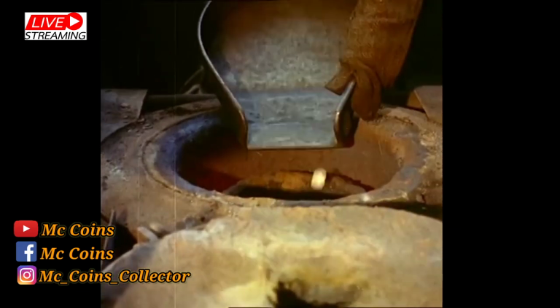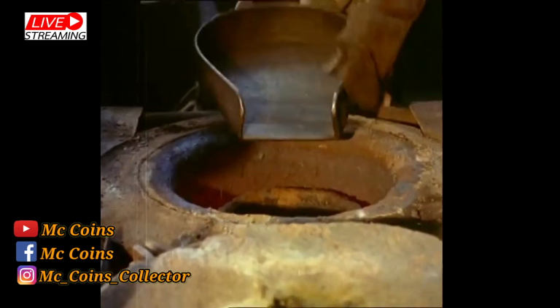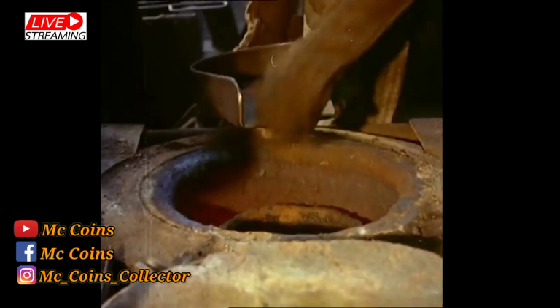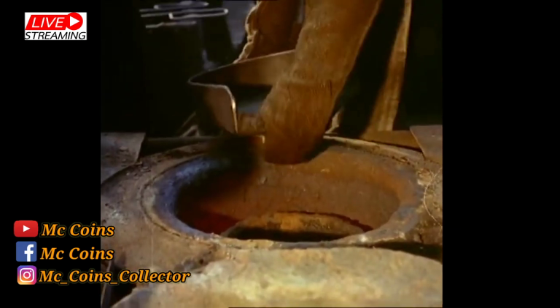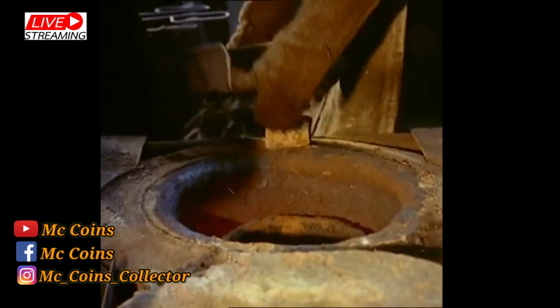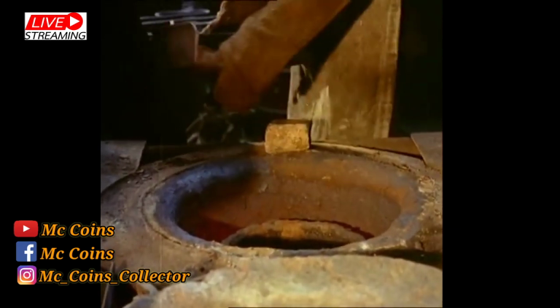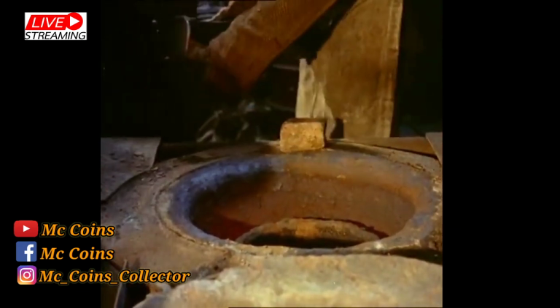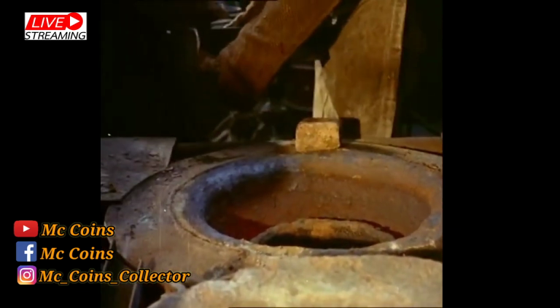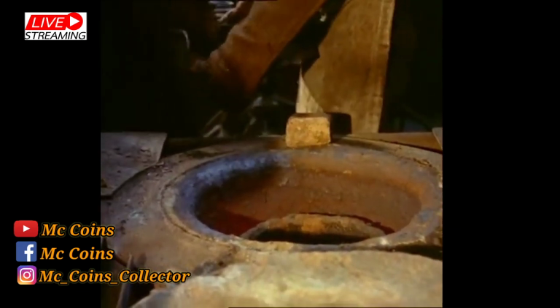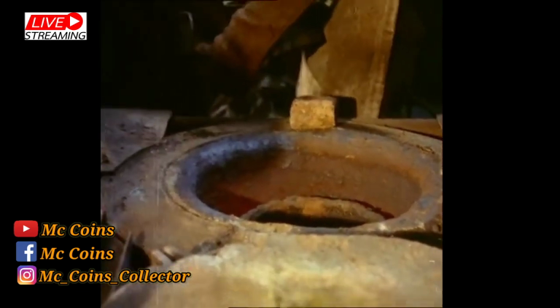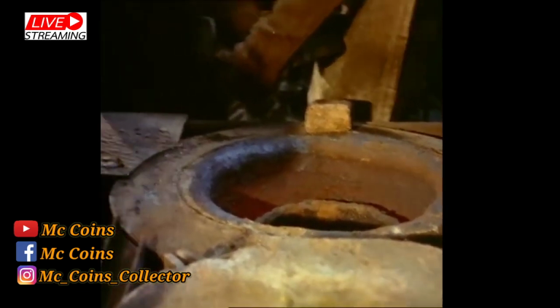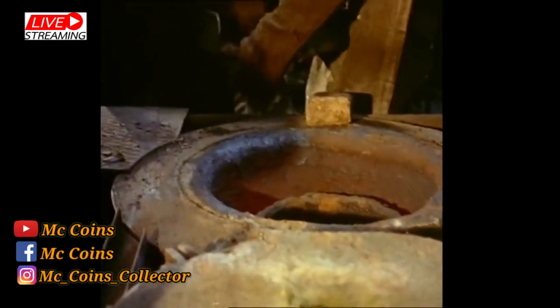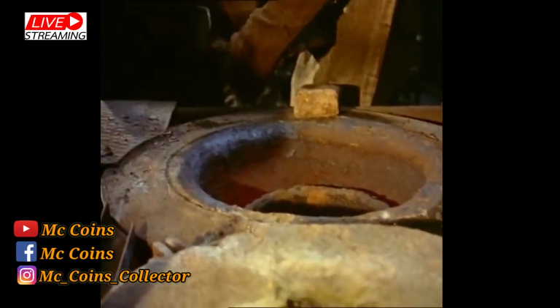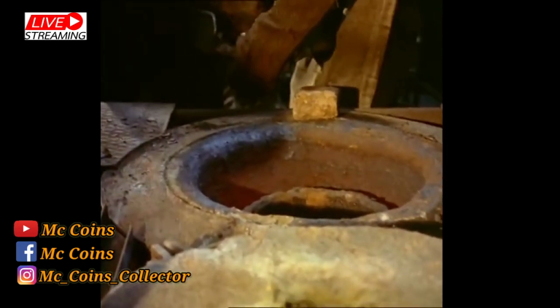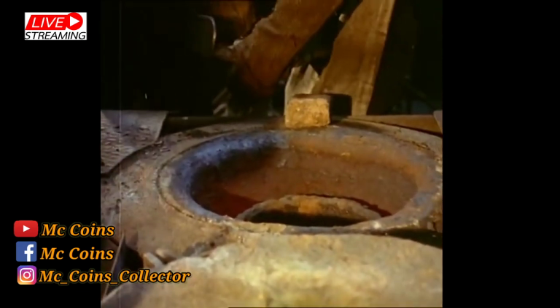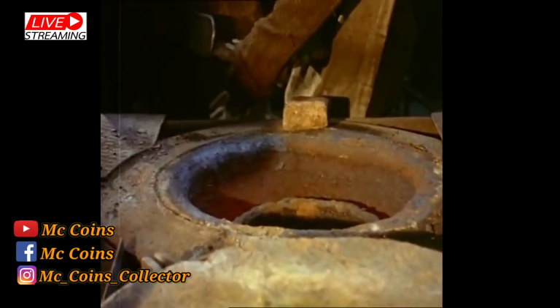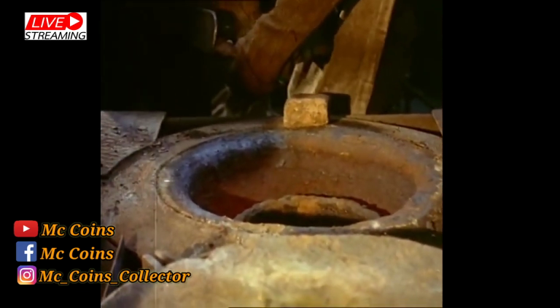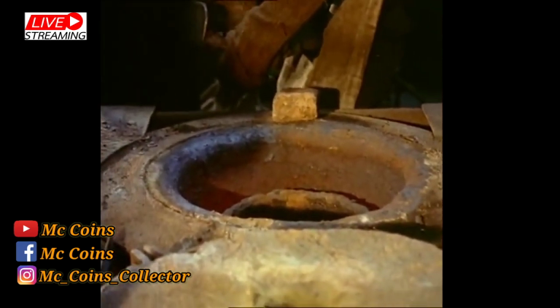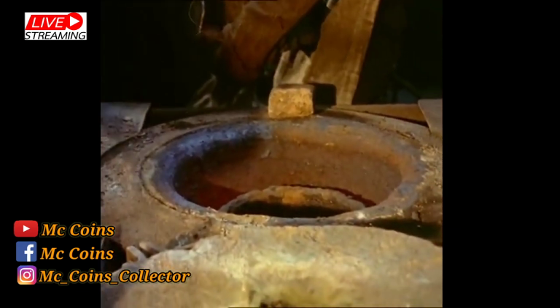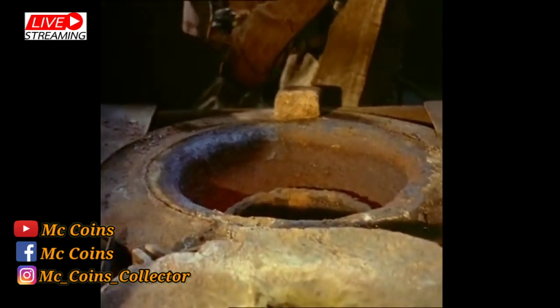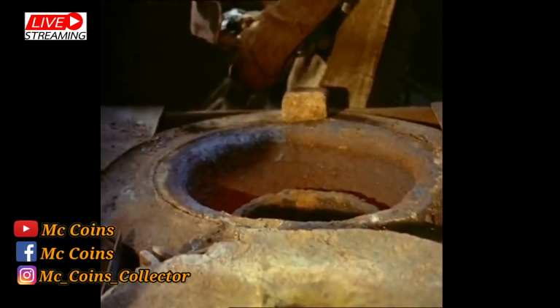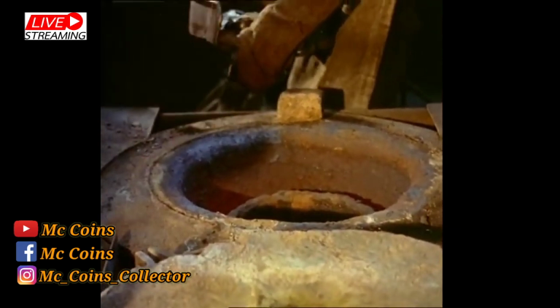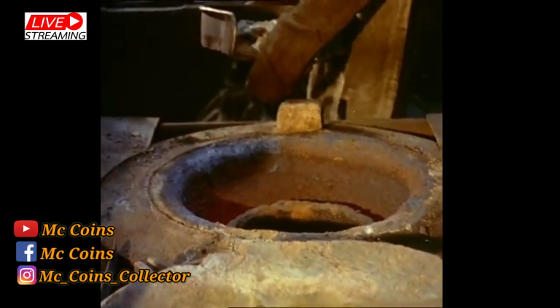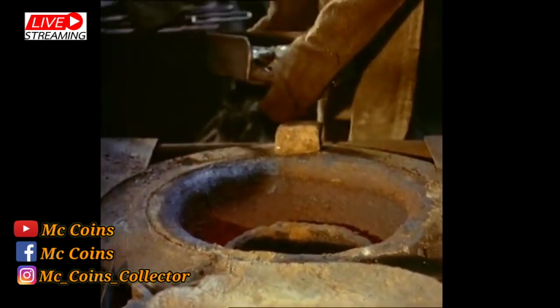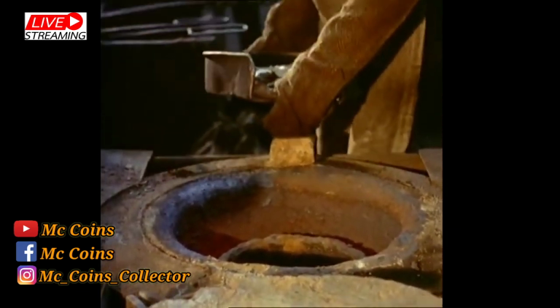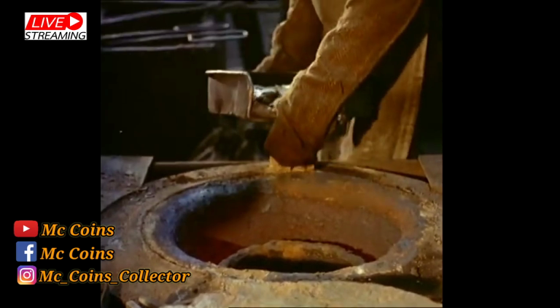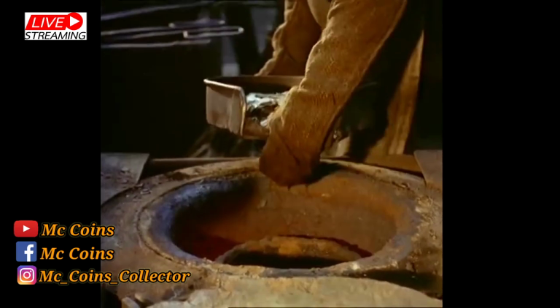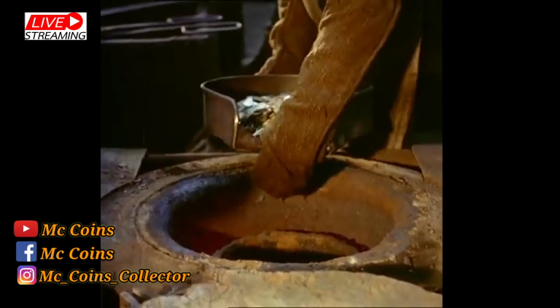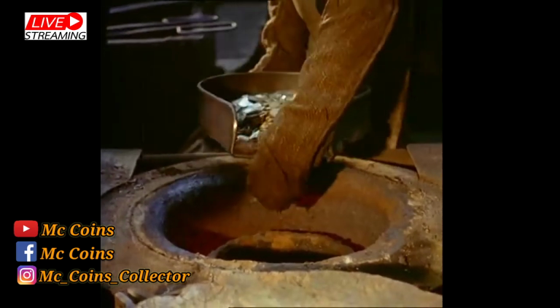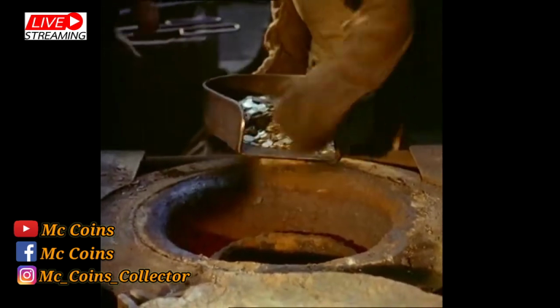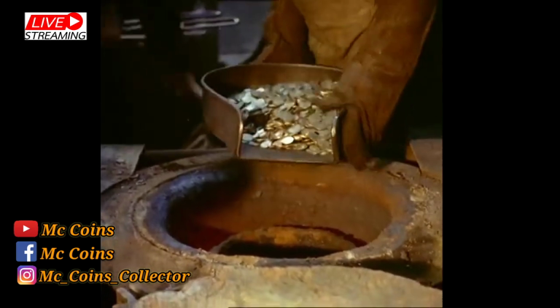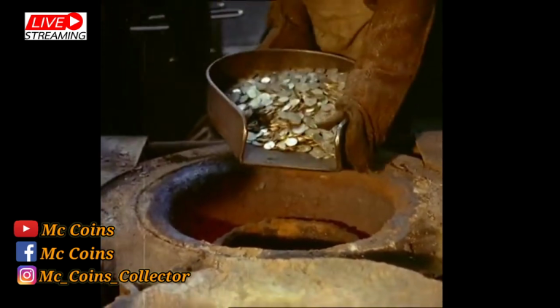Here on London's Tower Hill, about 10 million coins are struck every week — not only for use in Britain, but for half the world.